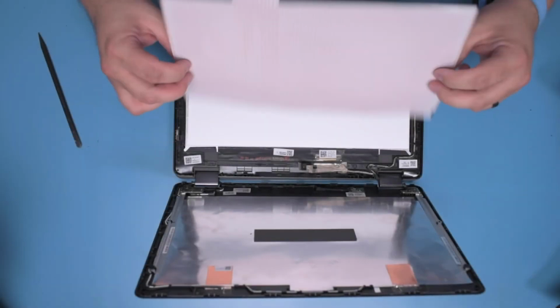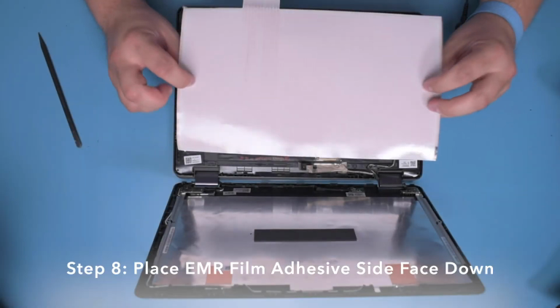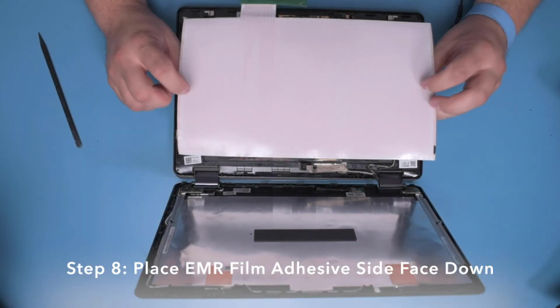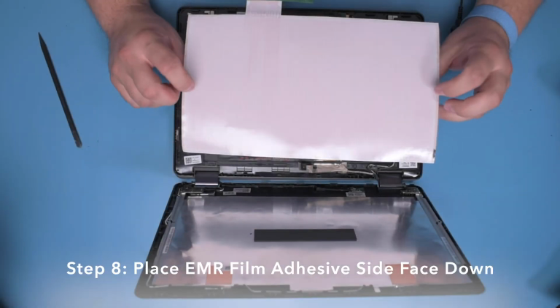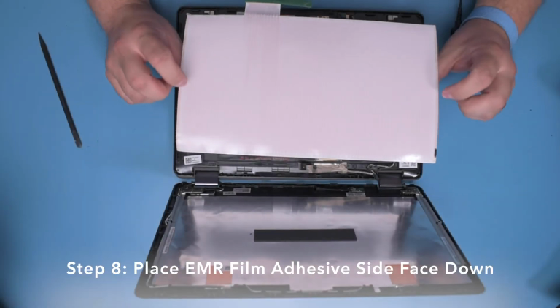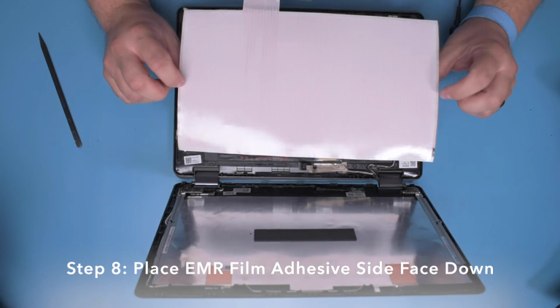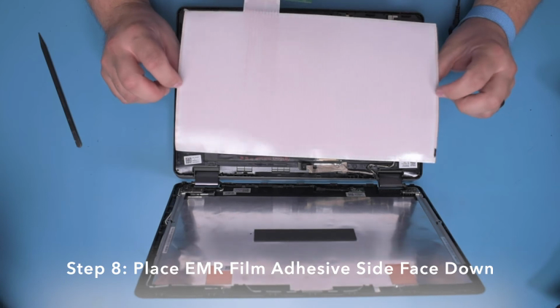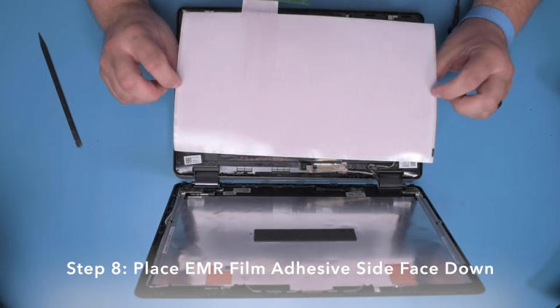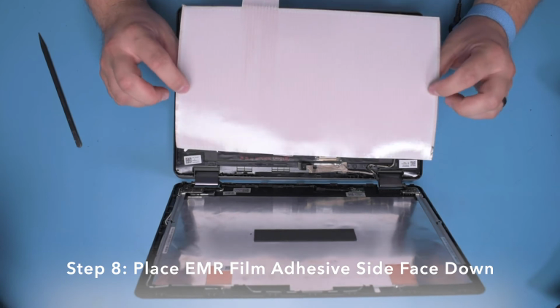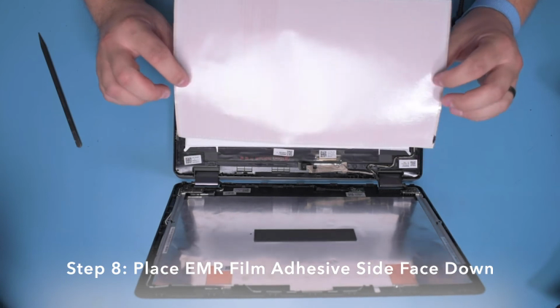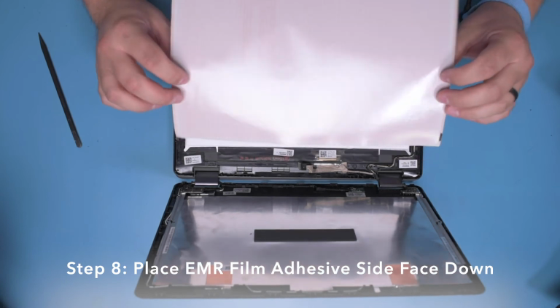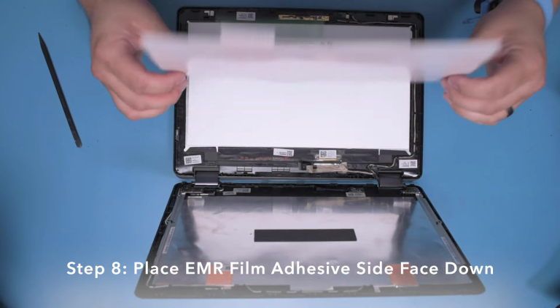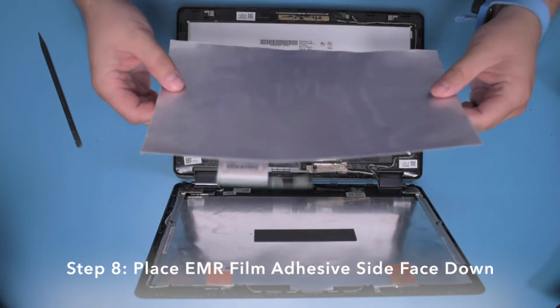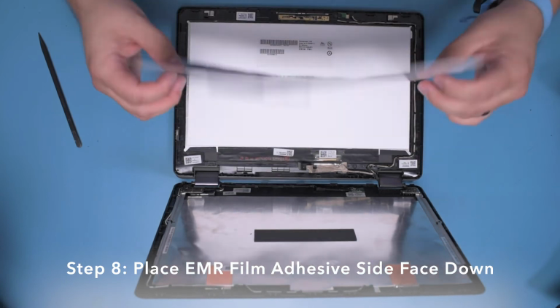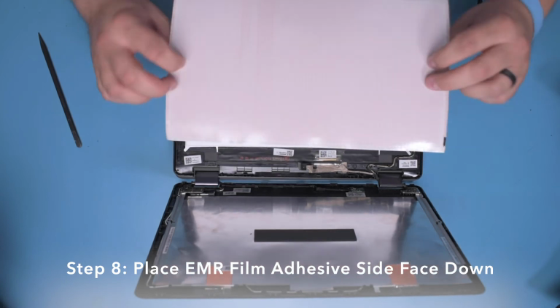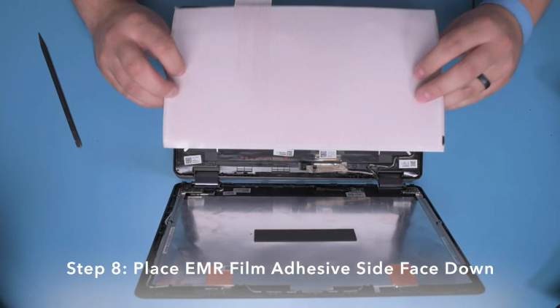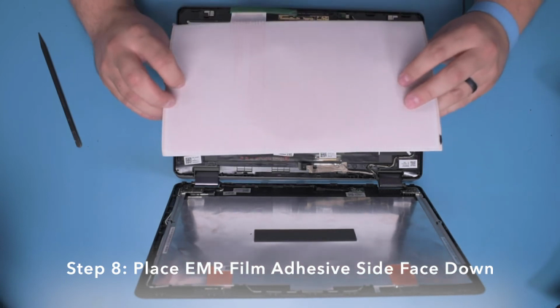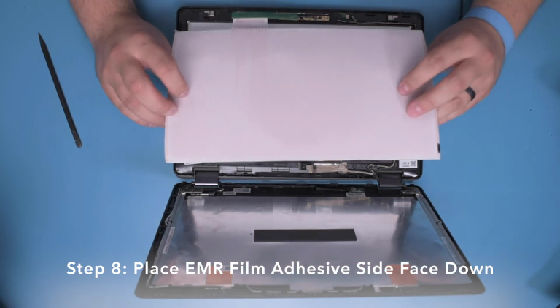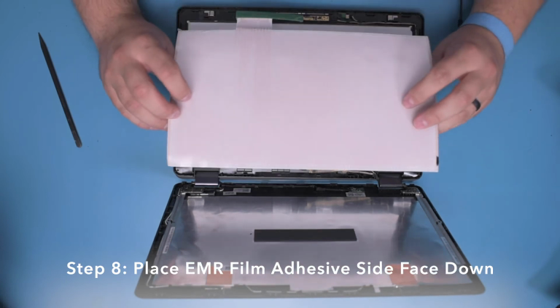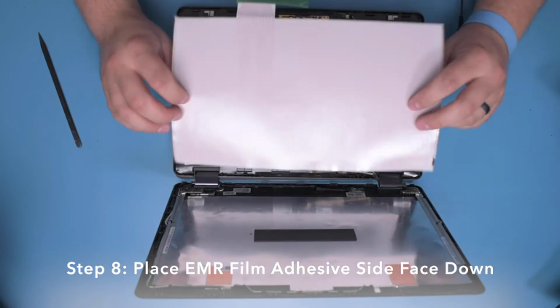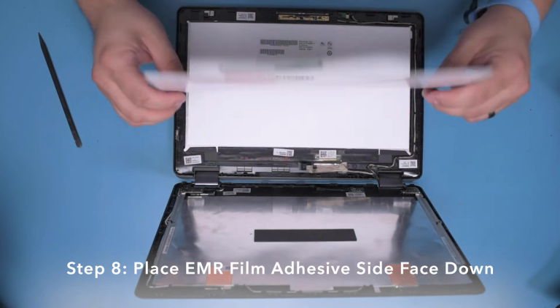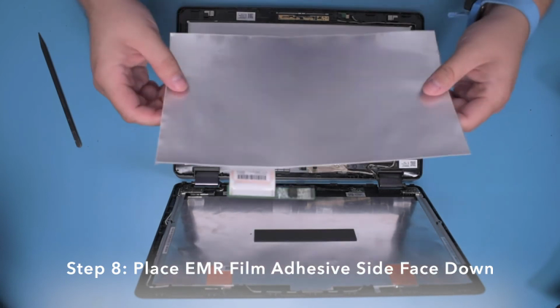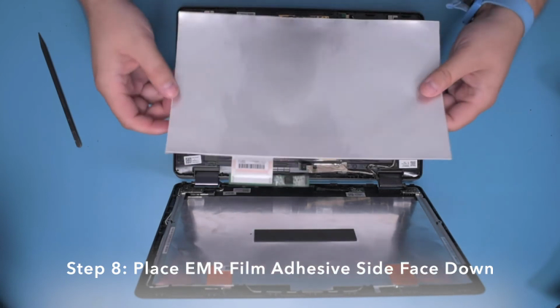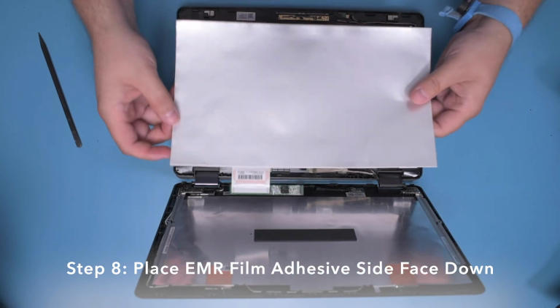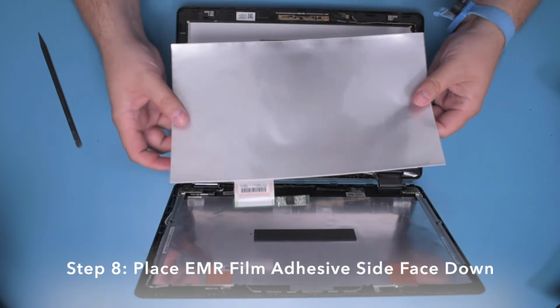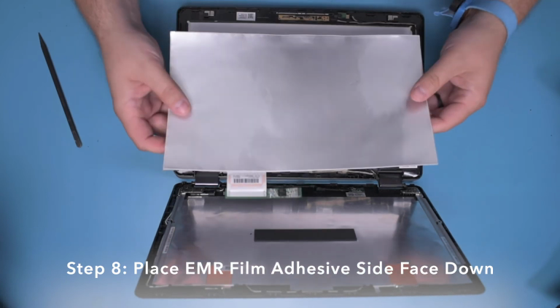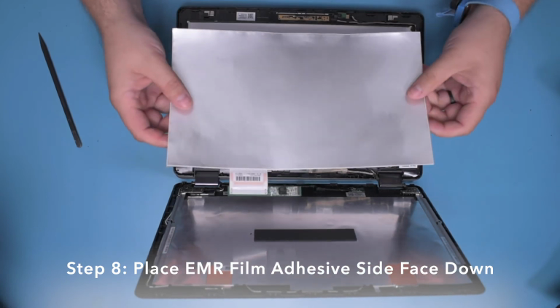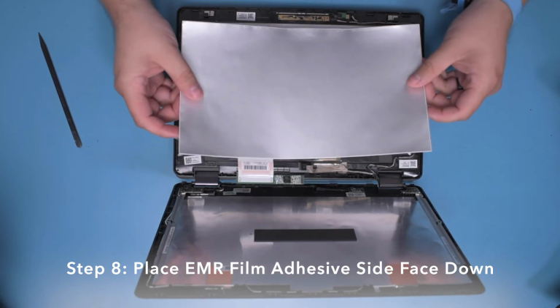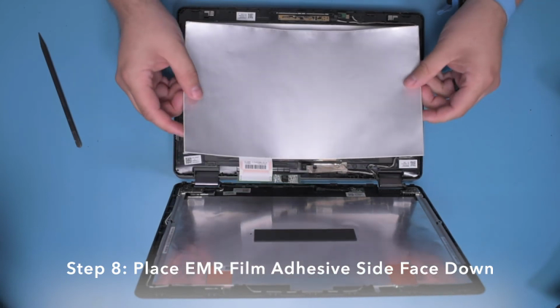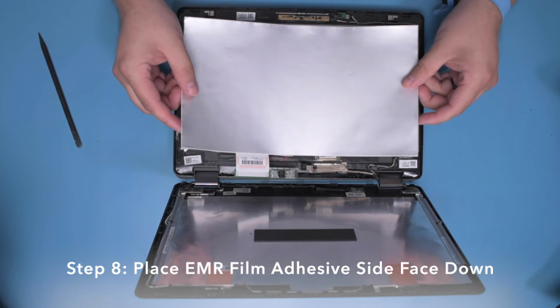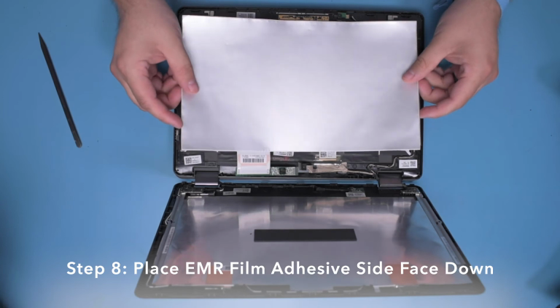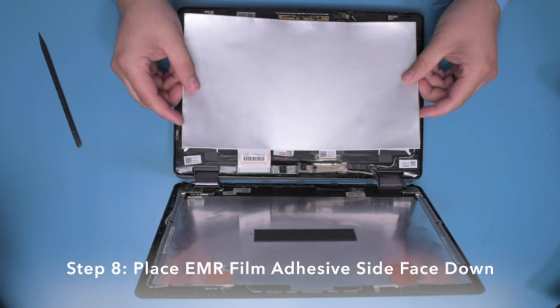Step 8. With the adhesive border face down, carefully lay the EMR film down against the LCD.